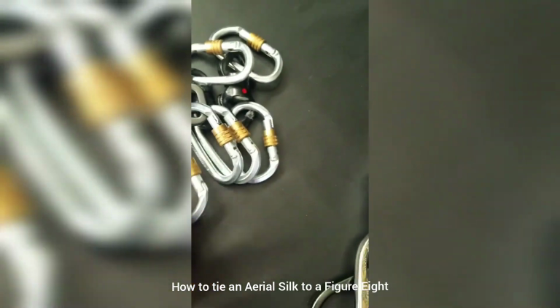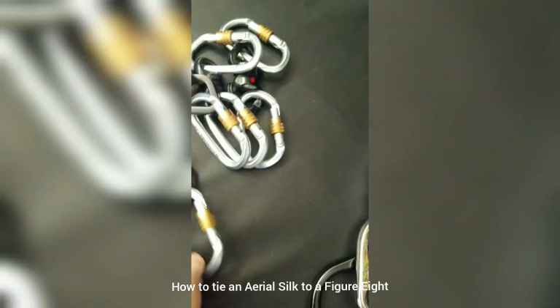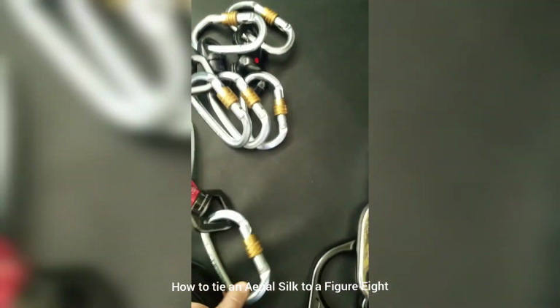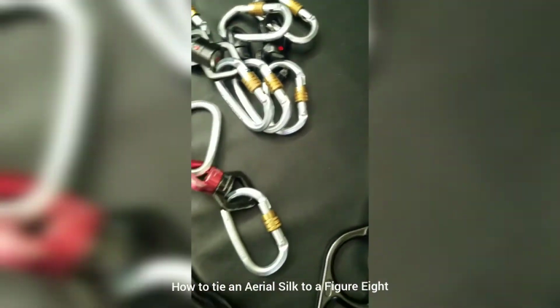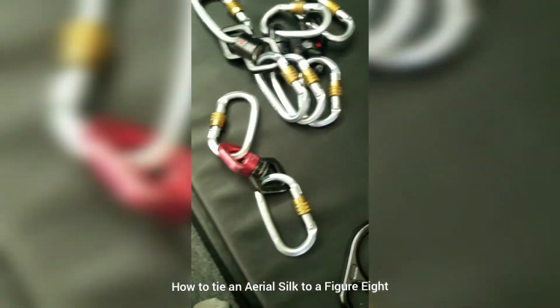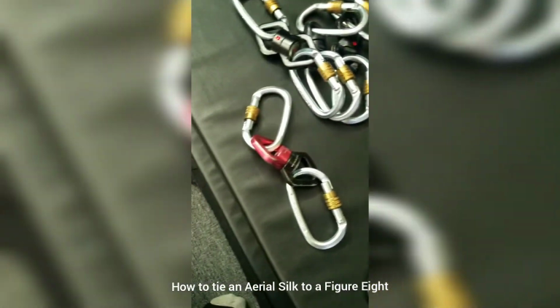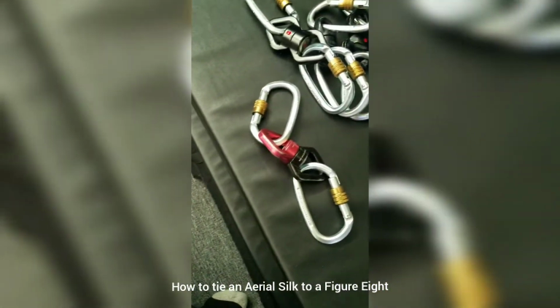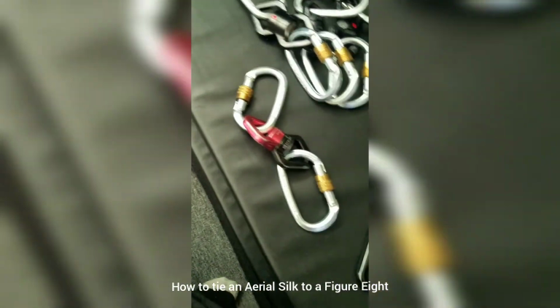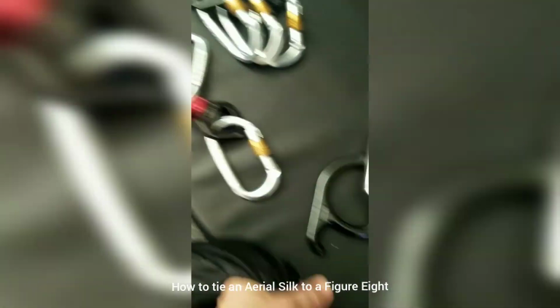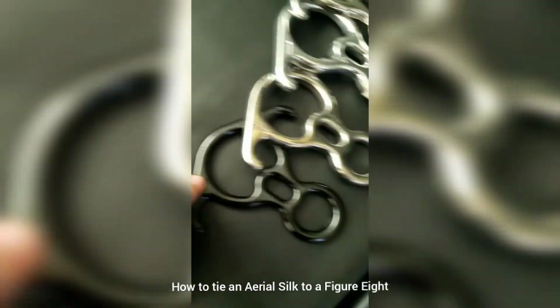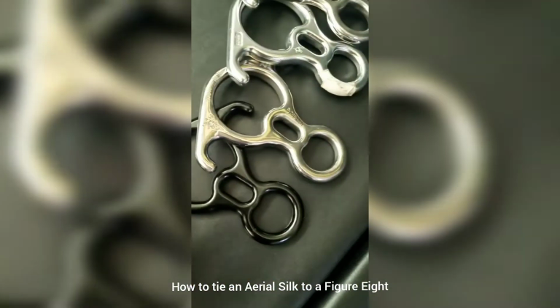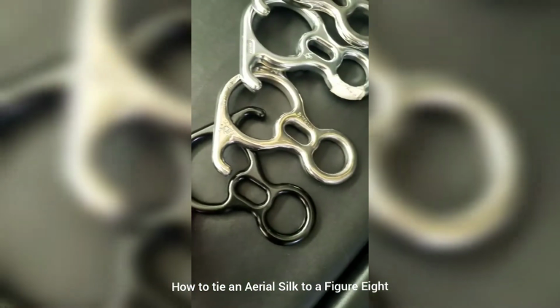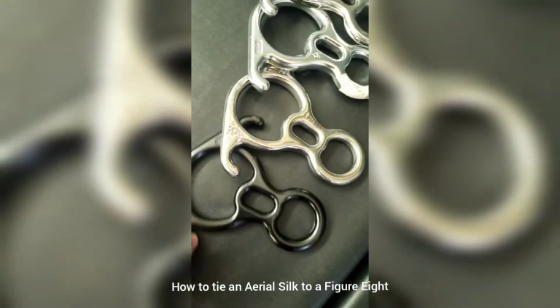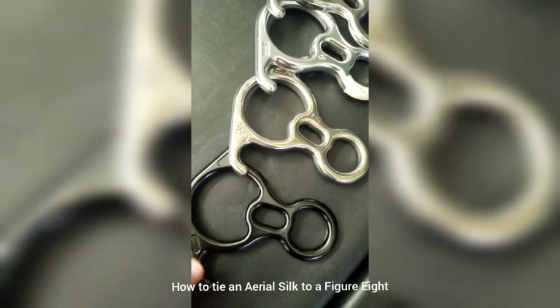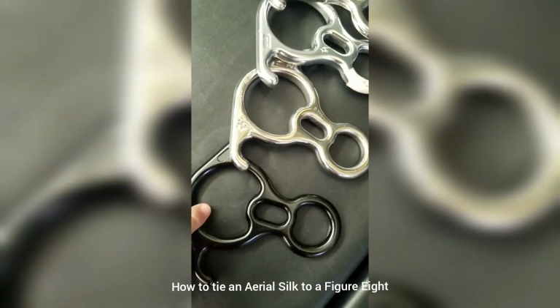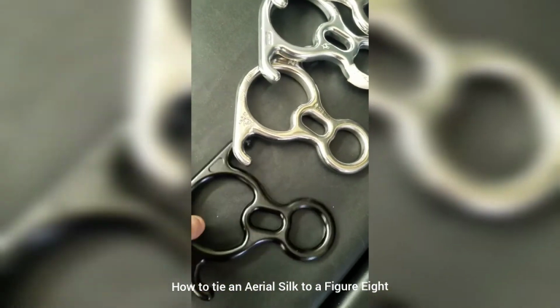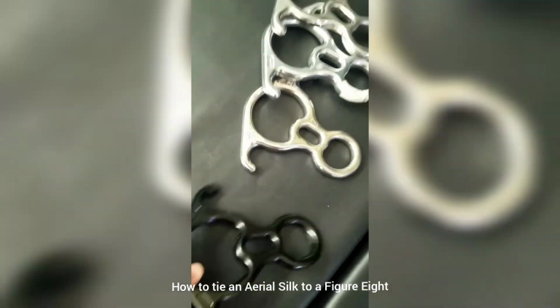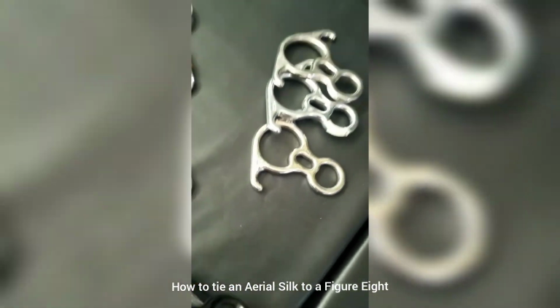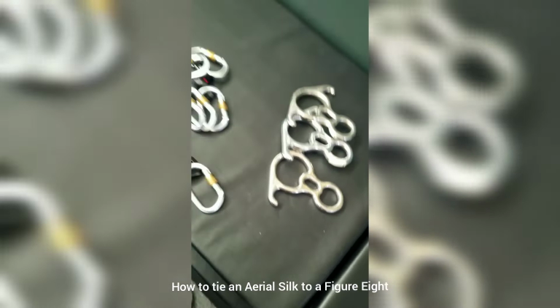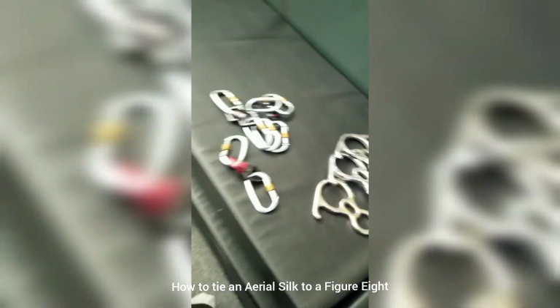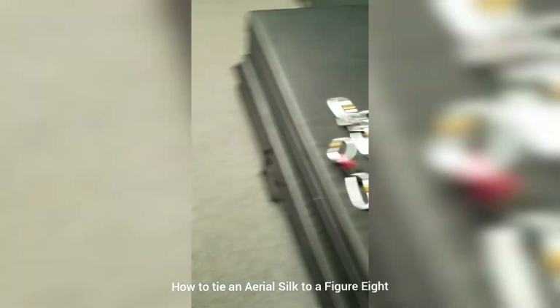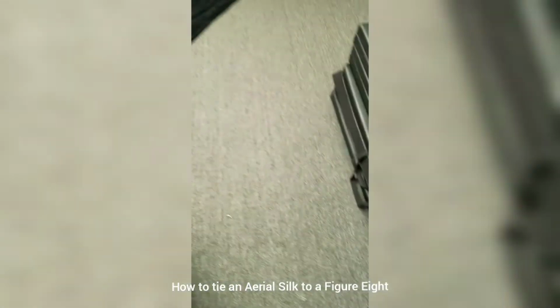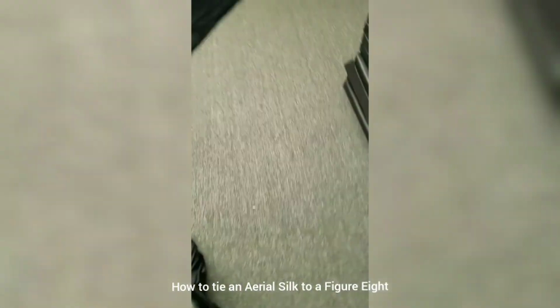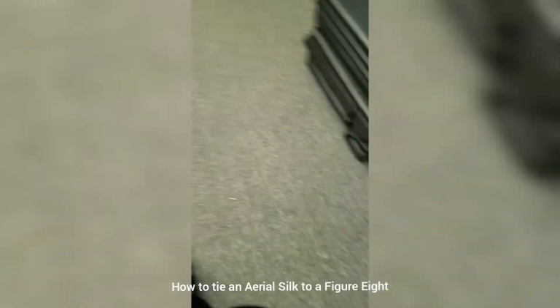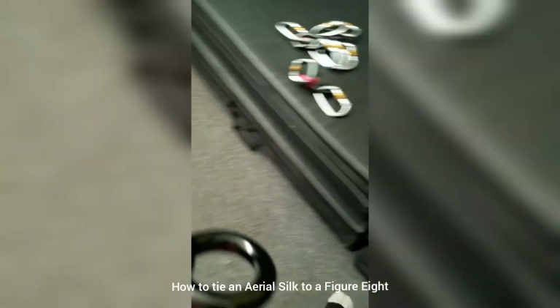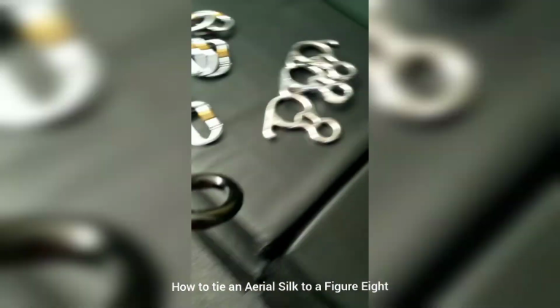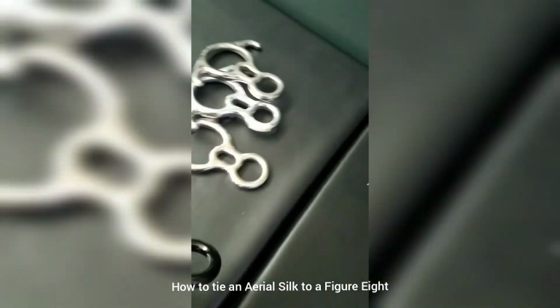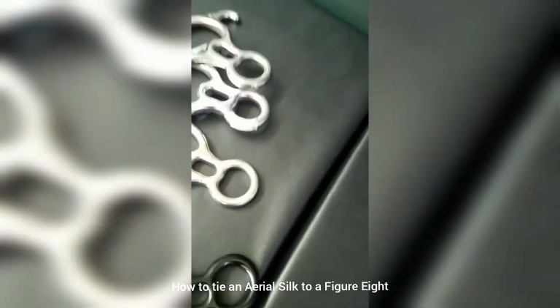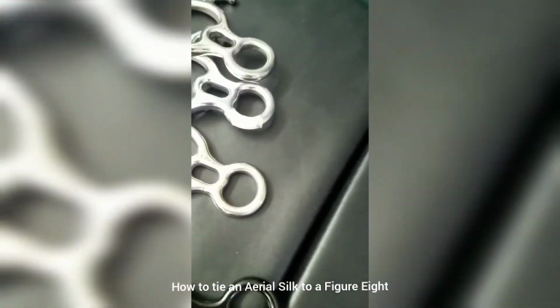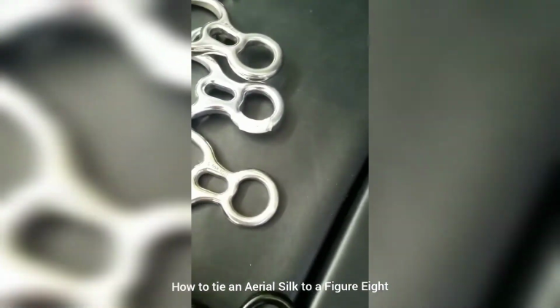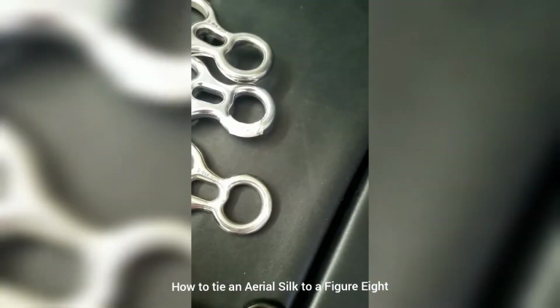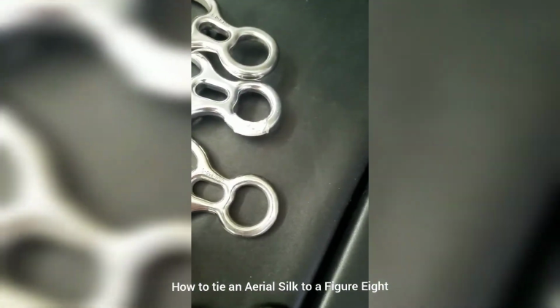Now I'm going to take one of these that I put together, and one of these. Let me grab a silver one so it's easier to see.